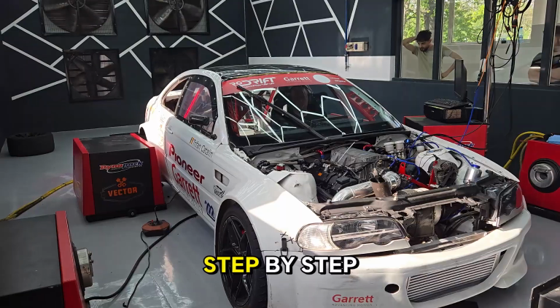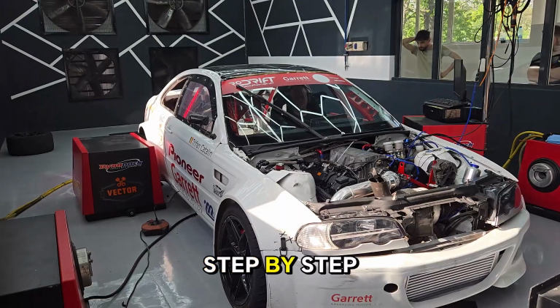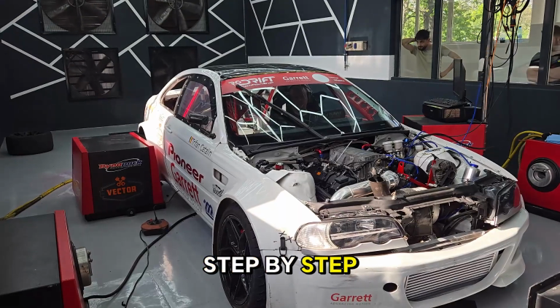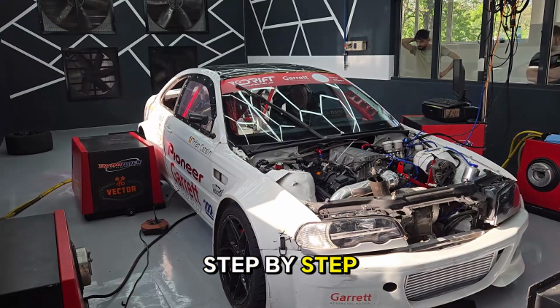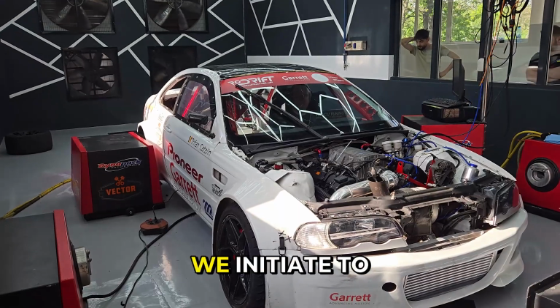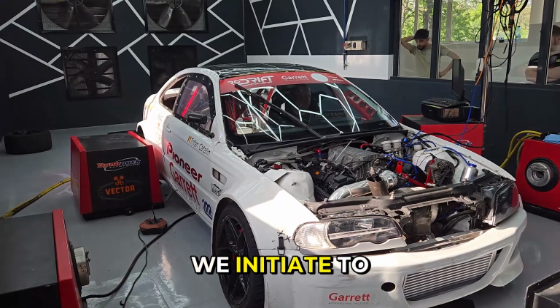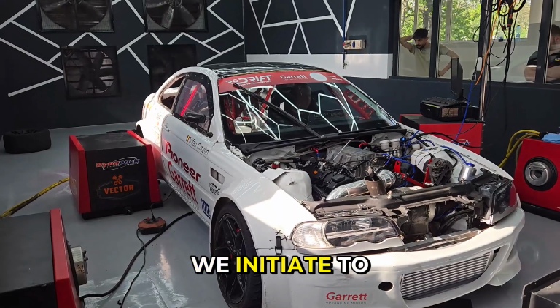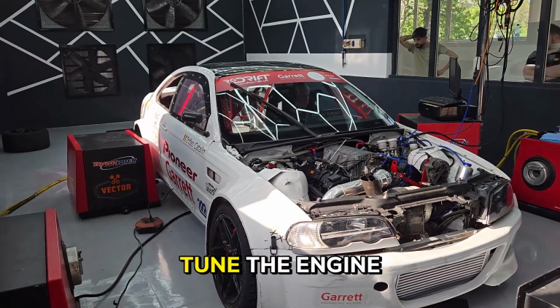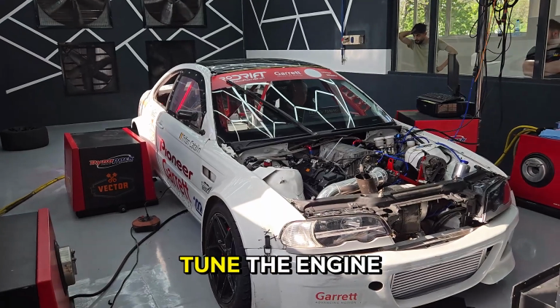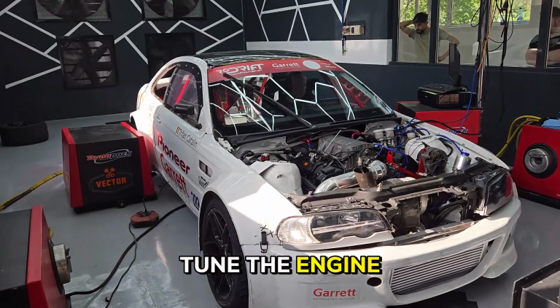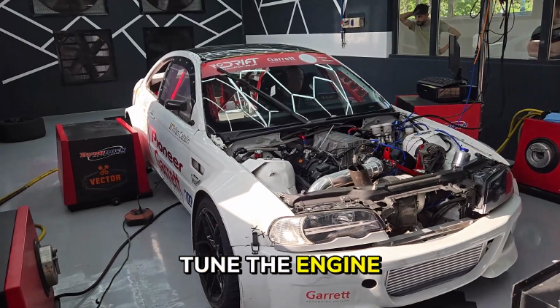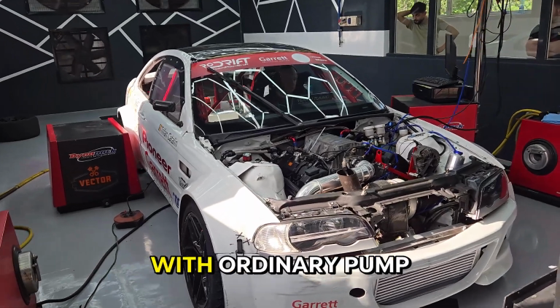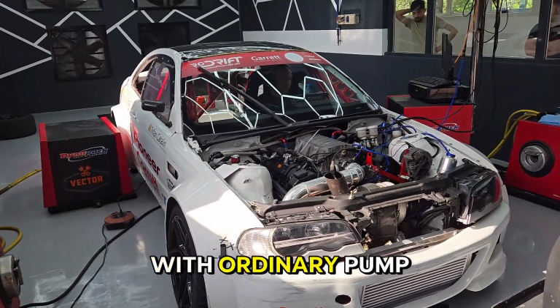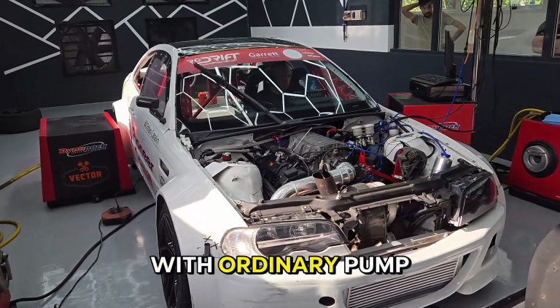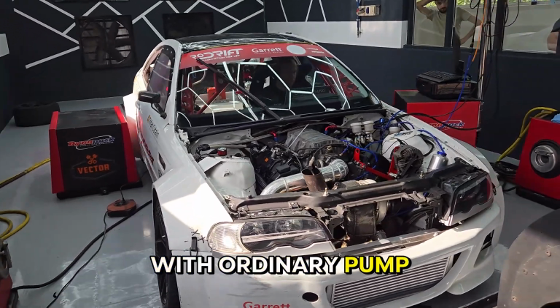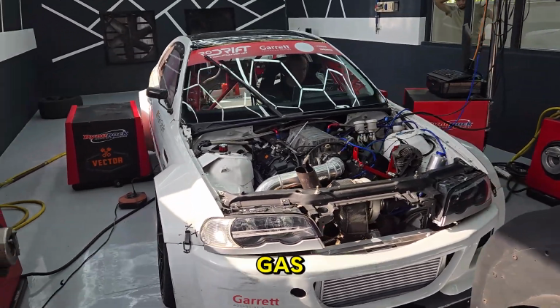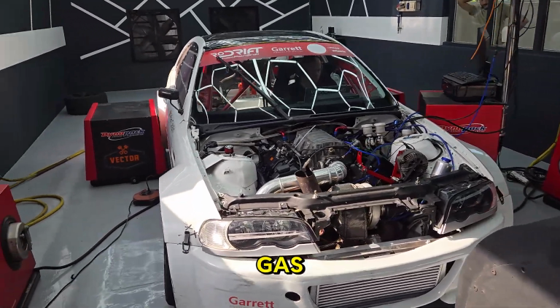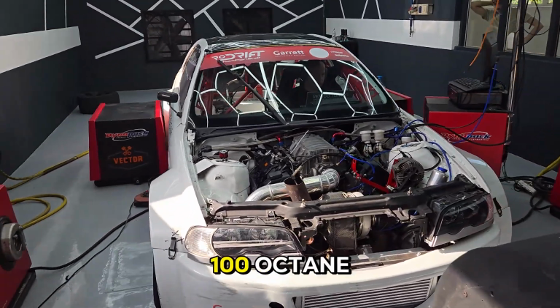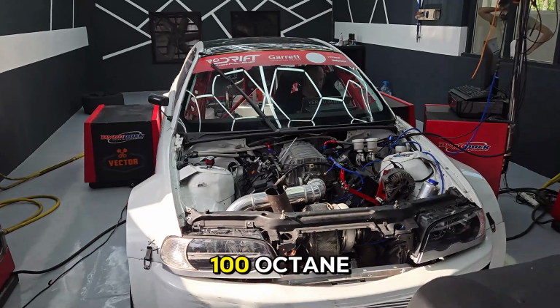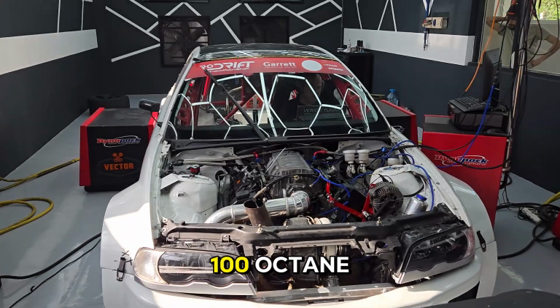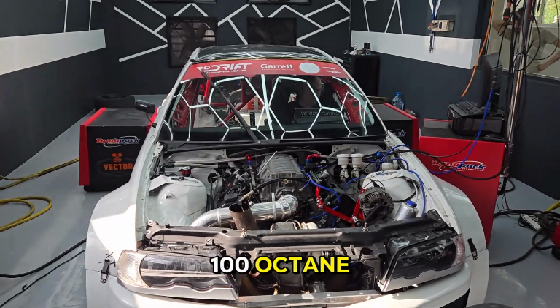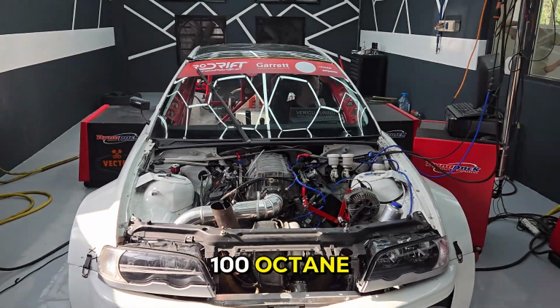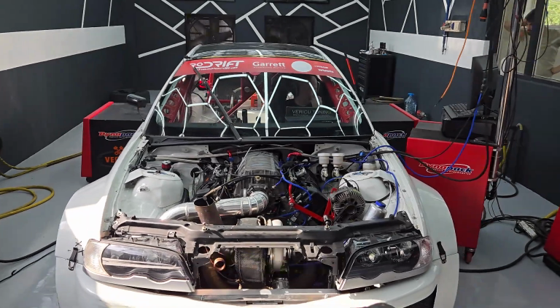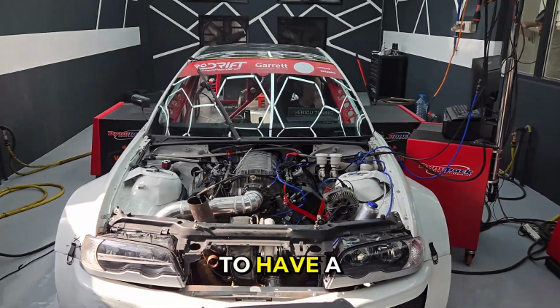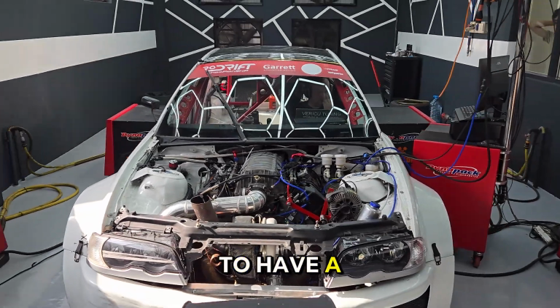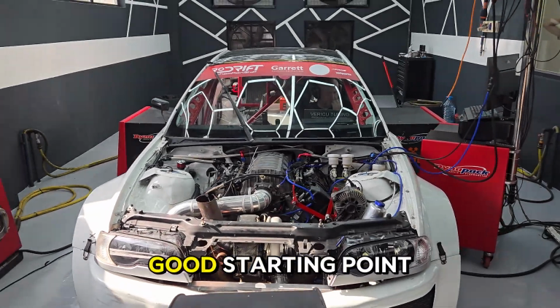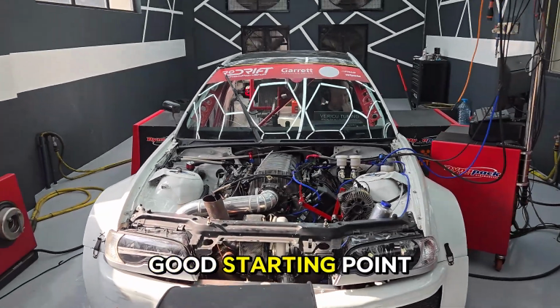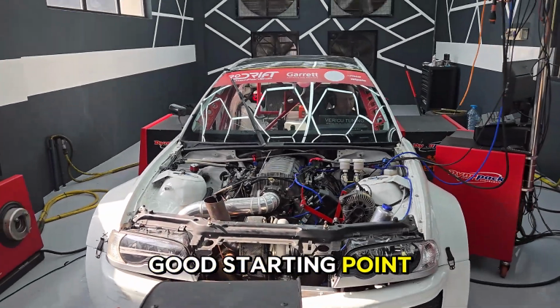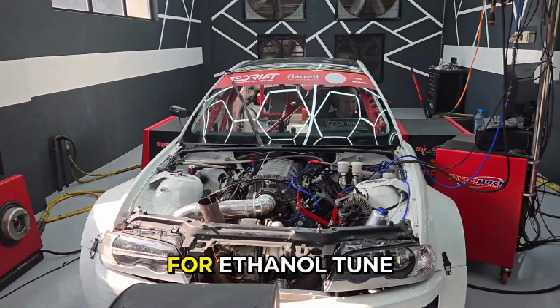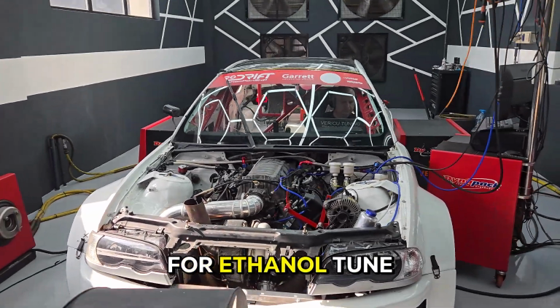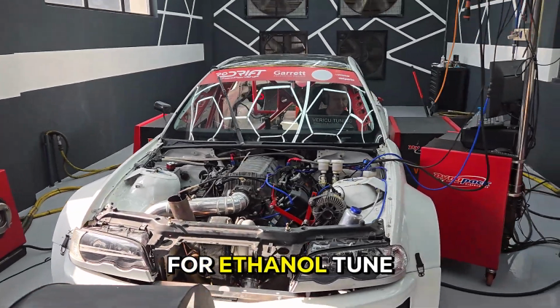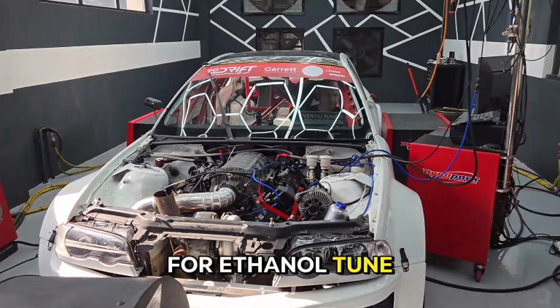Step by step, we initiate tuning the engine with ordinary pump gas, 100 octane, to have a good starting point for the ethanol tune.